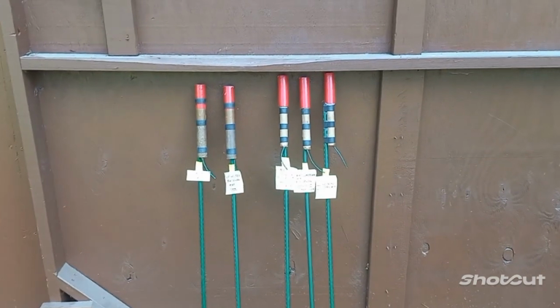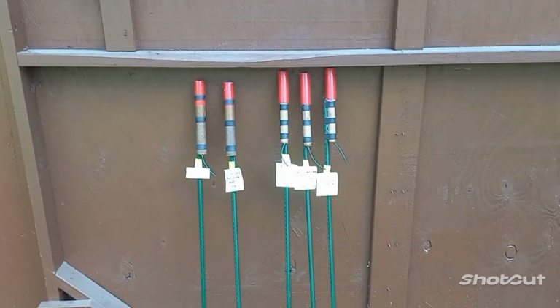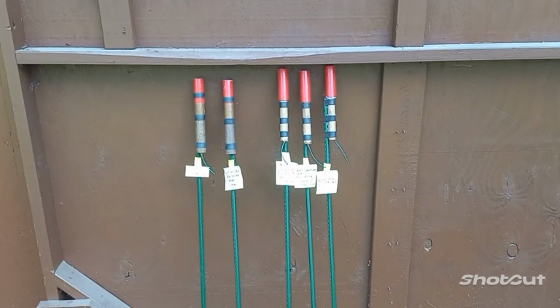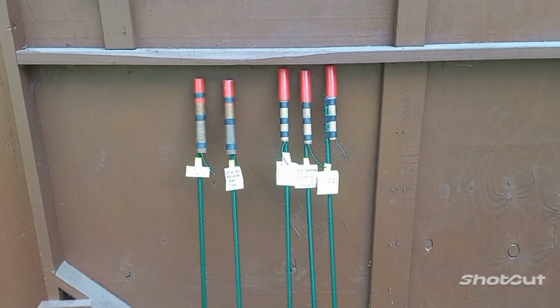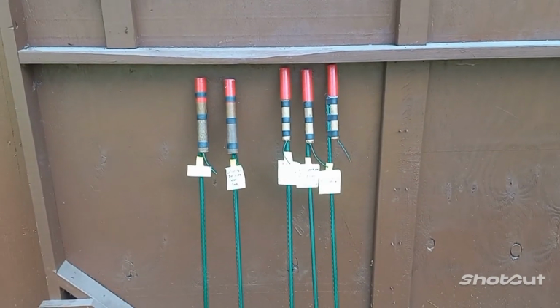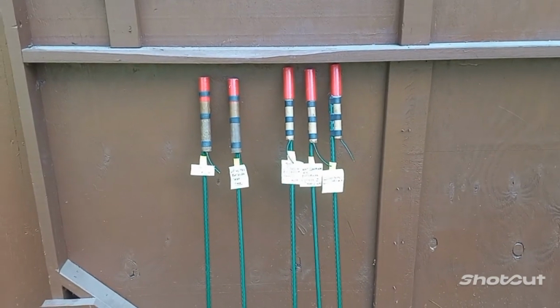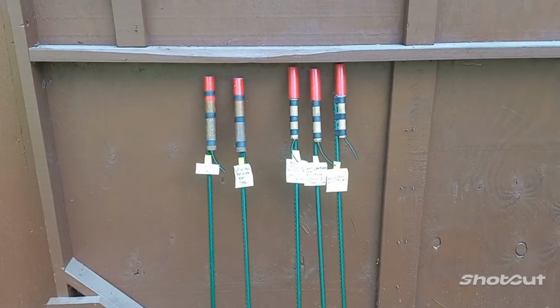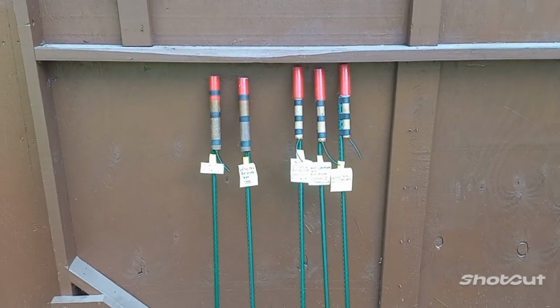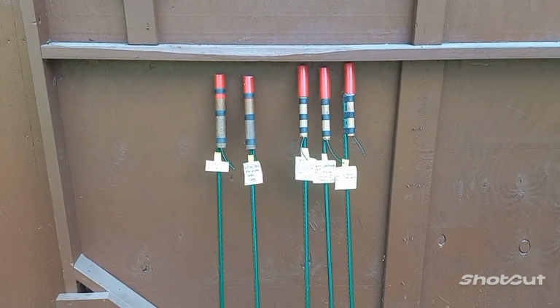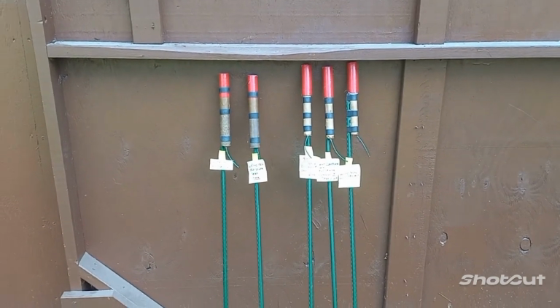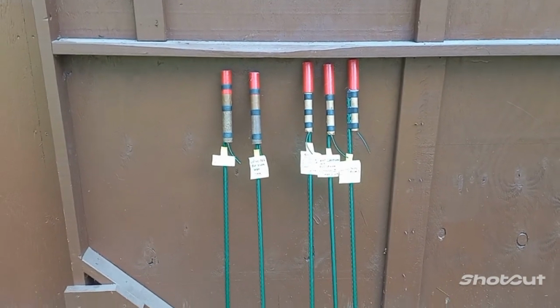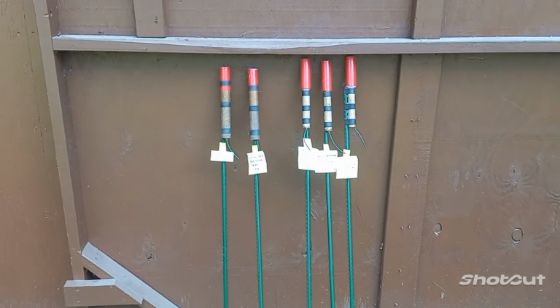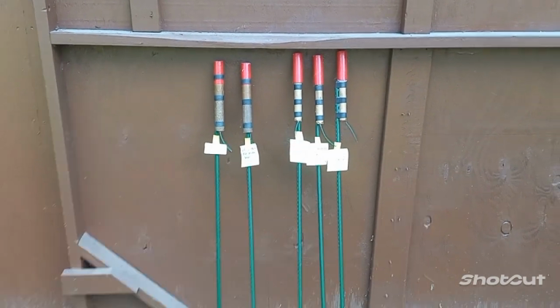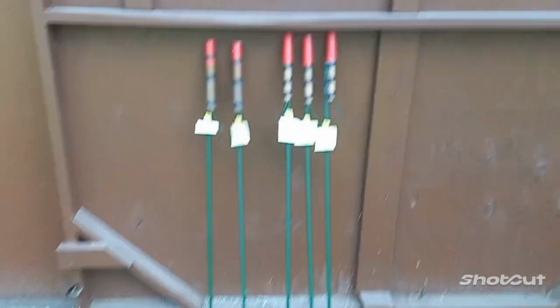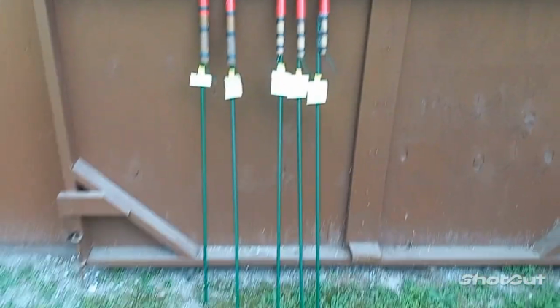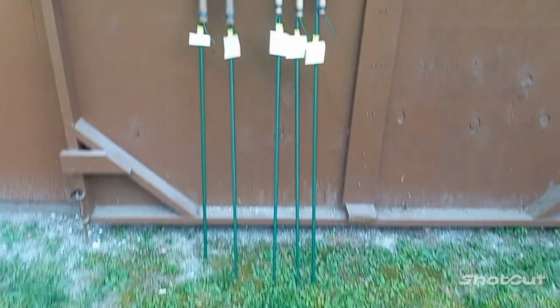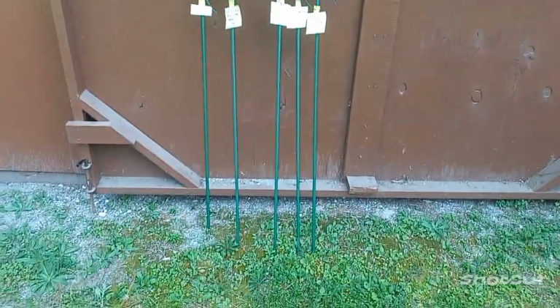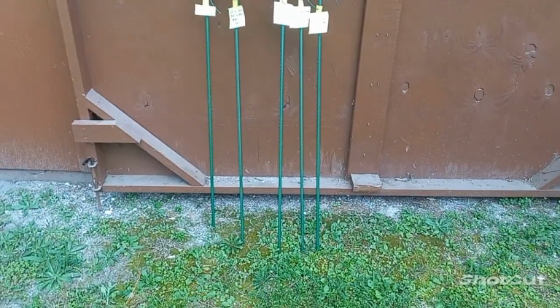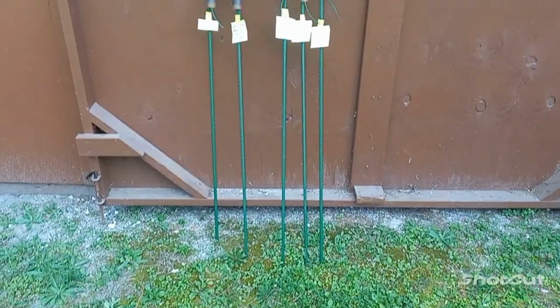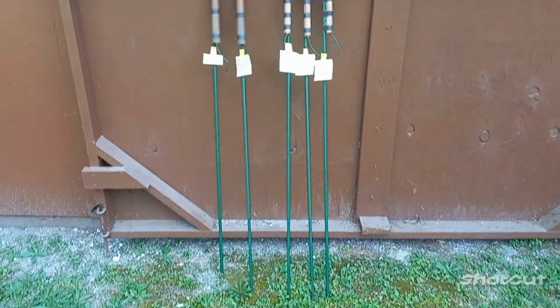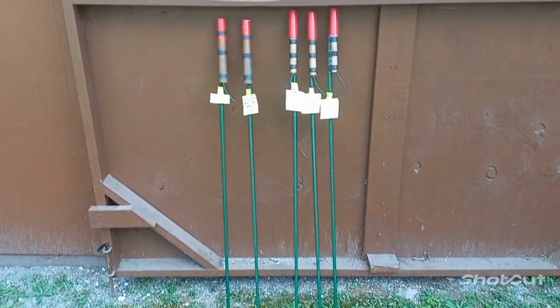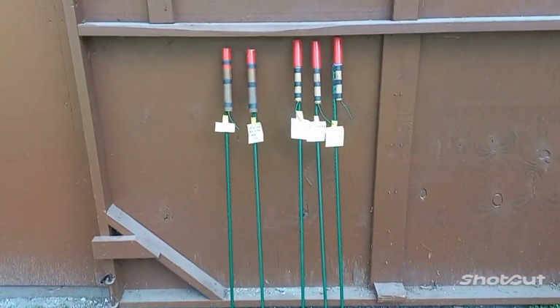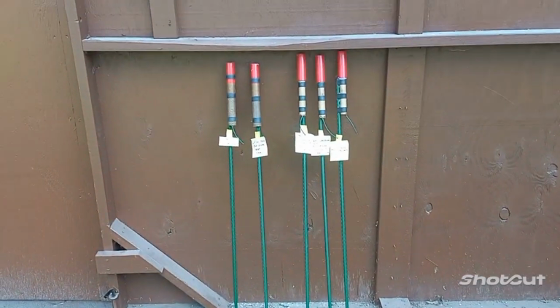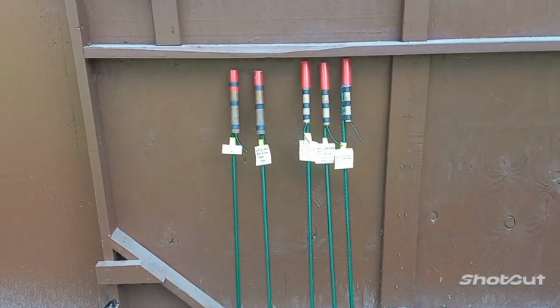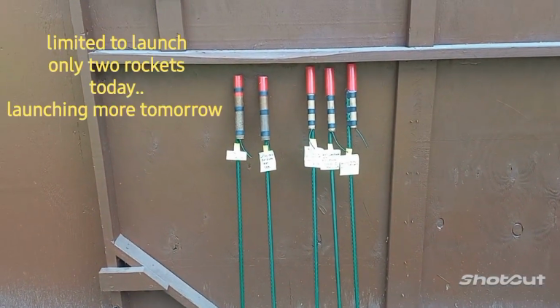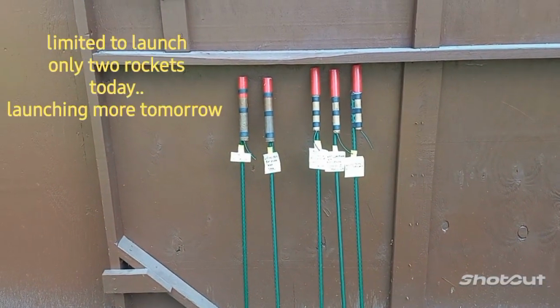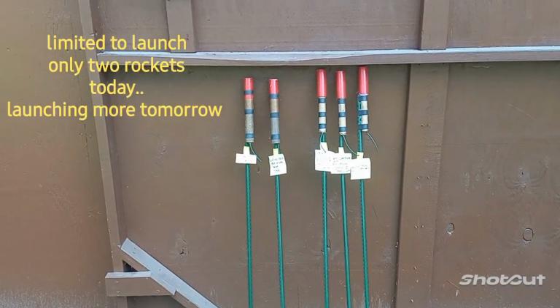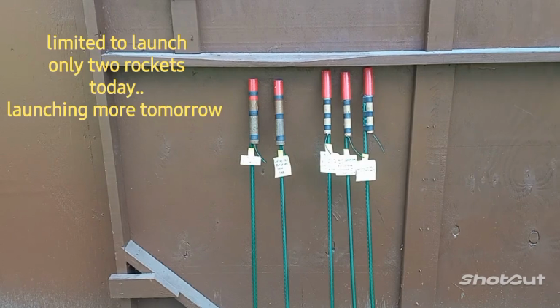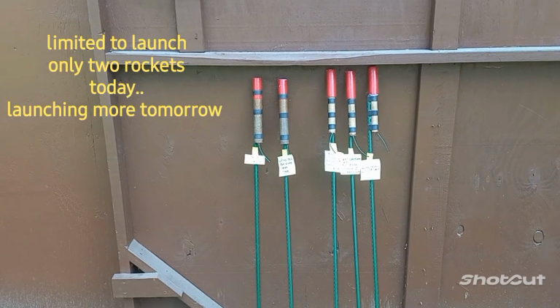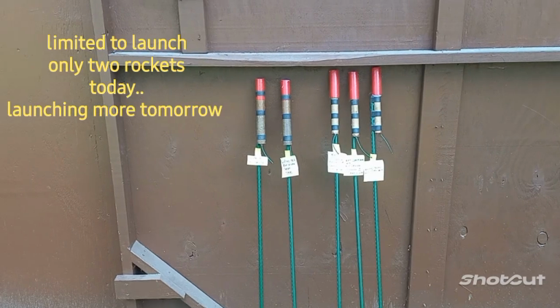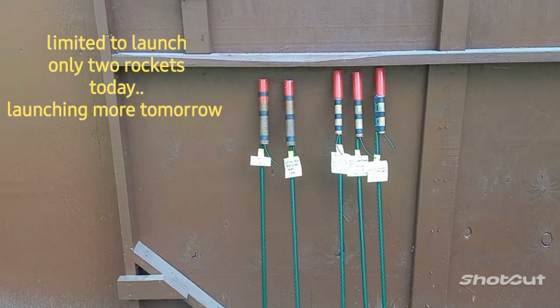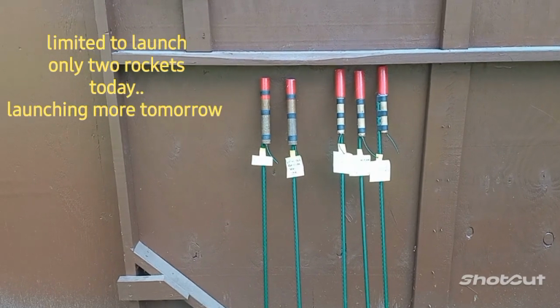Hey guys, we're testing five different rockets today. They're all one-pound rockets with five different fuels.